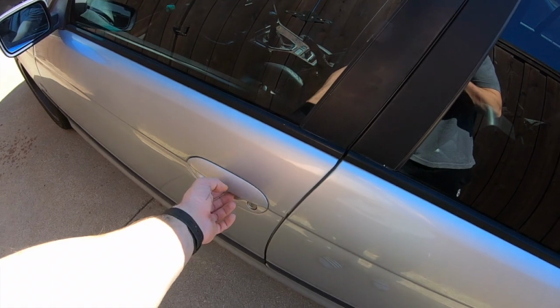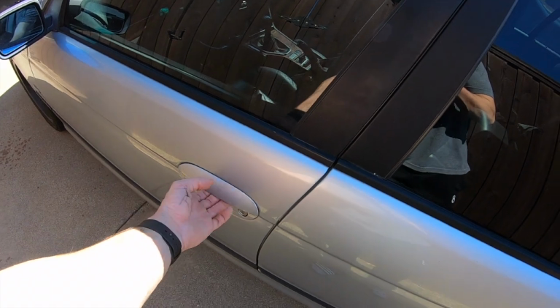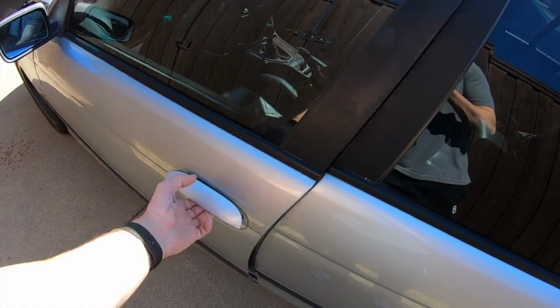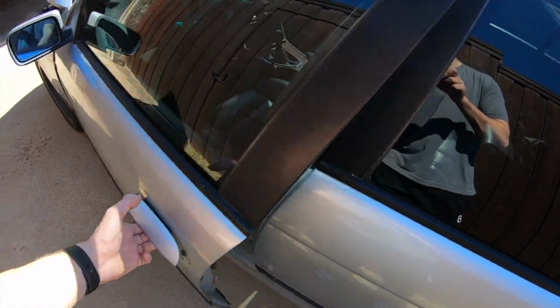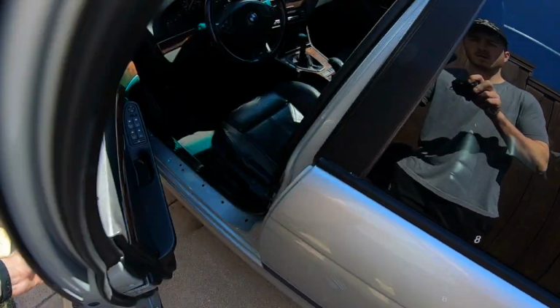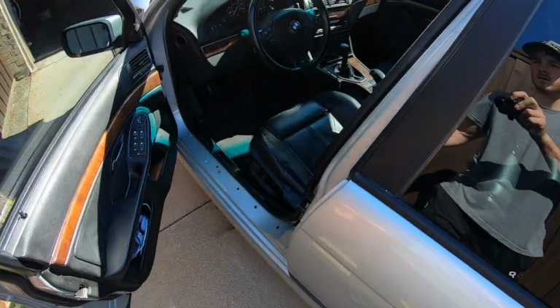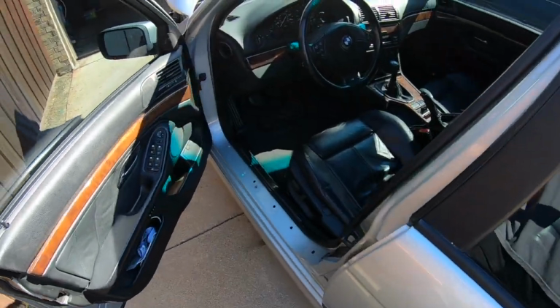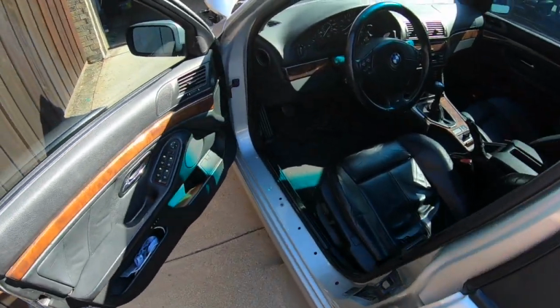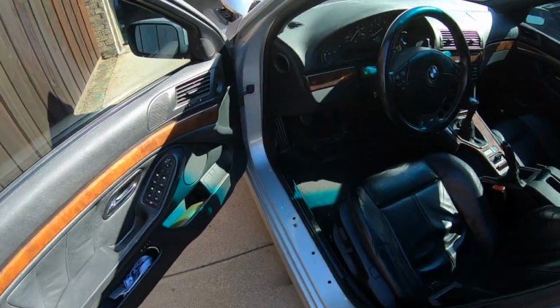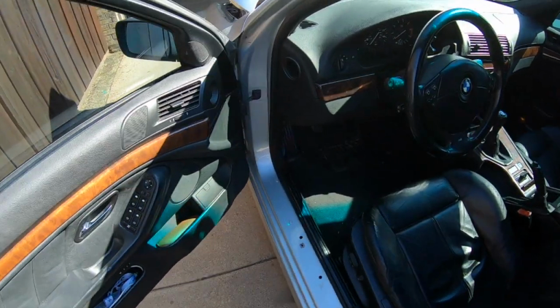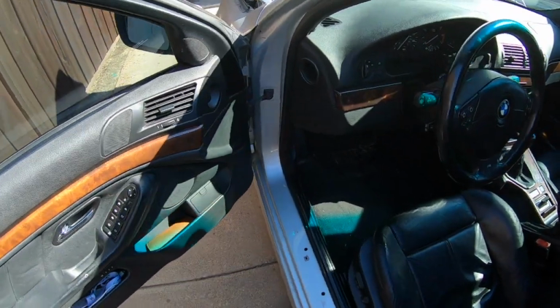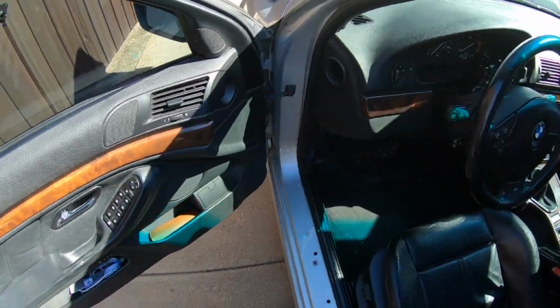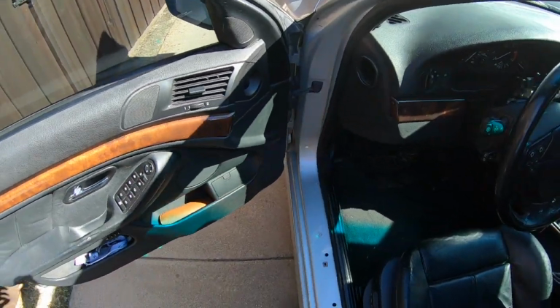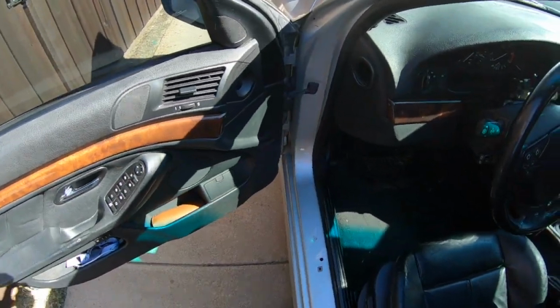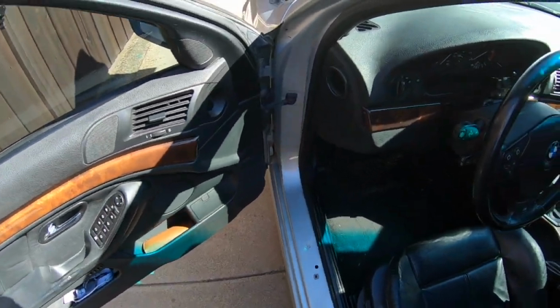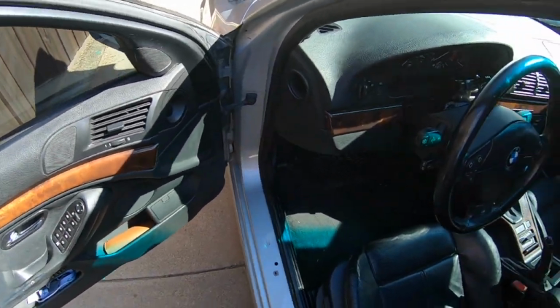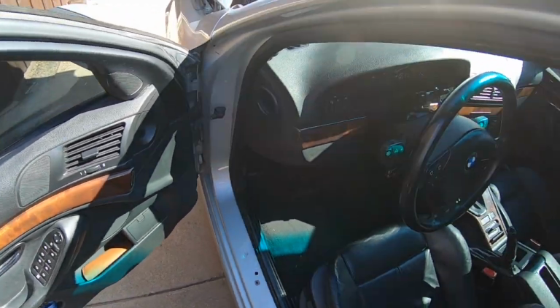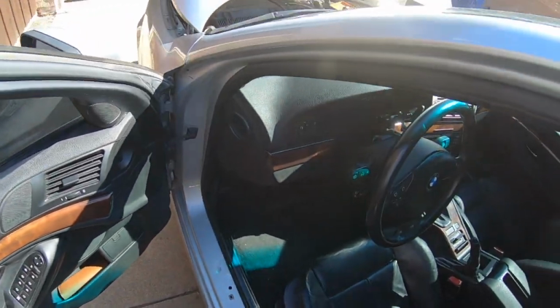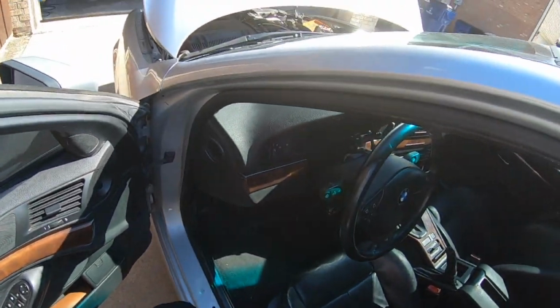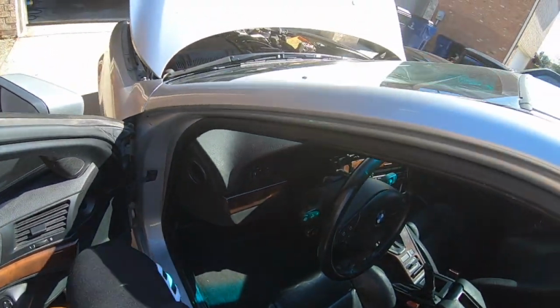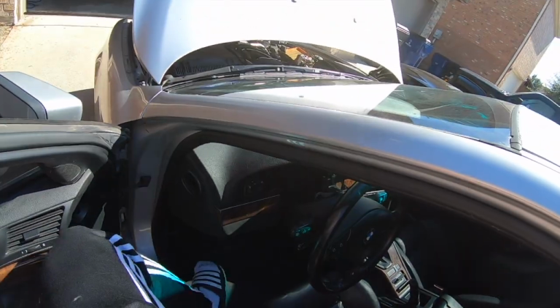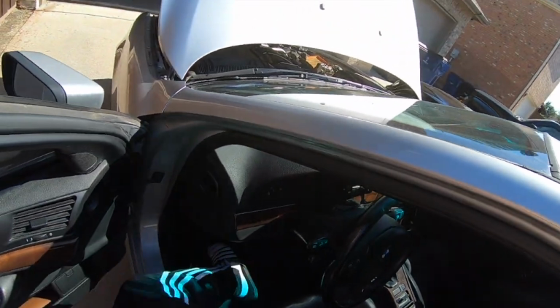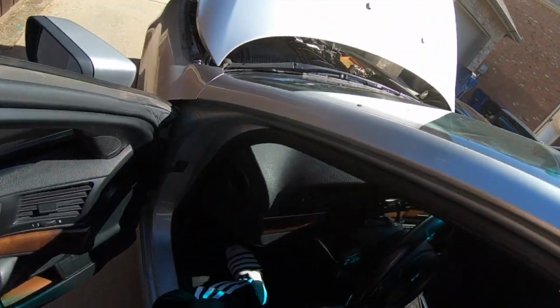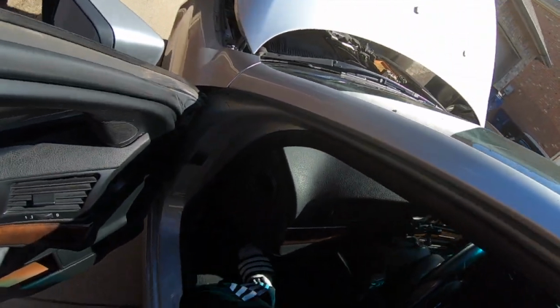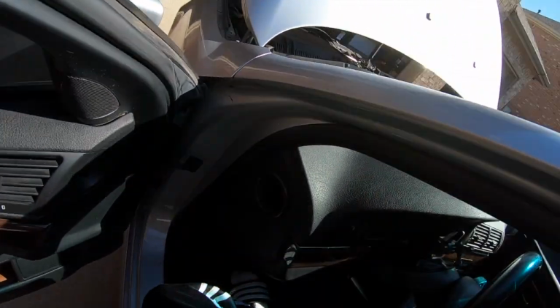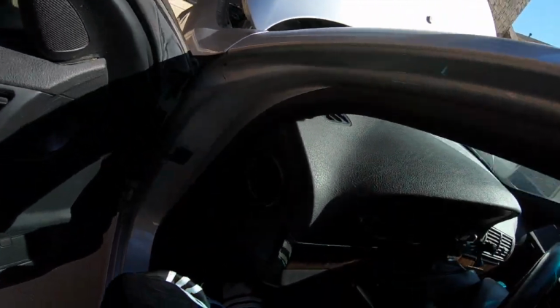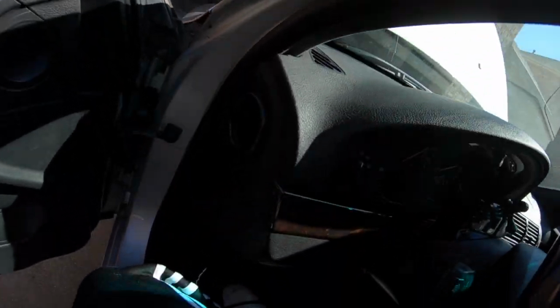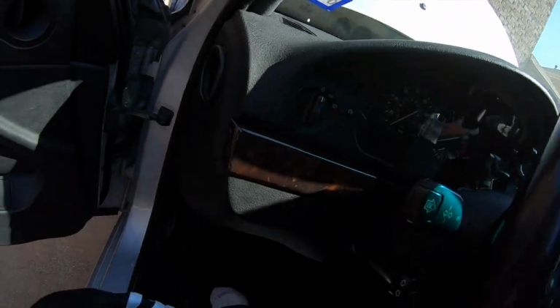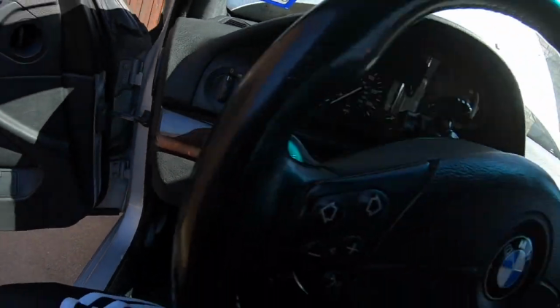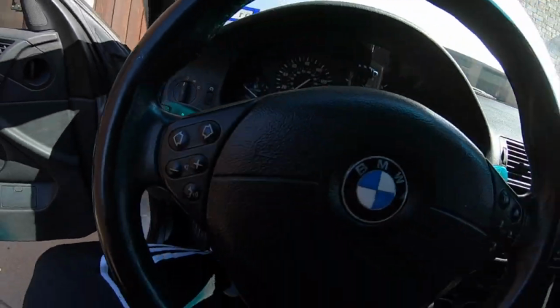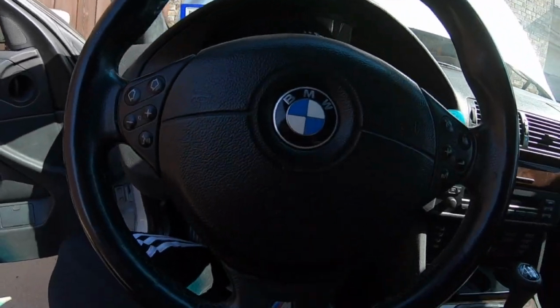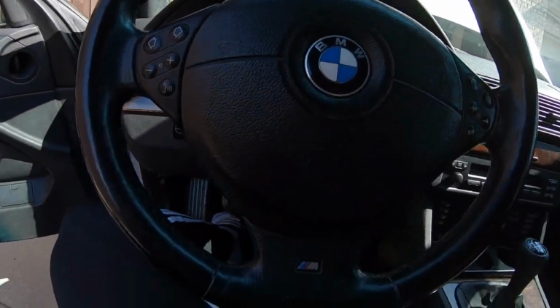What's up guys, Tire Kickers here with a quick look at how to bleed the cooling system on a 2000 BMW 540.